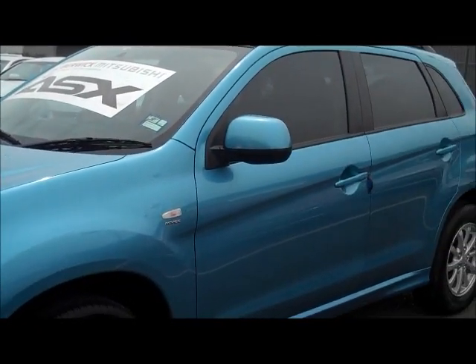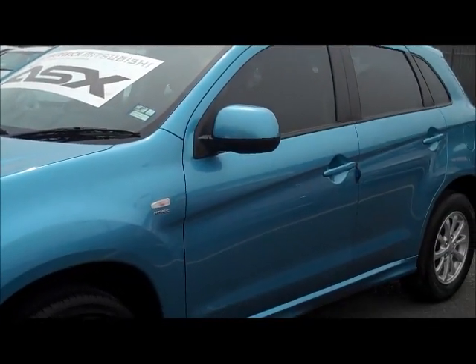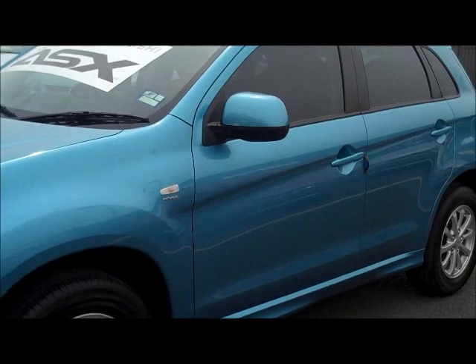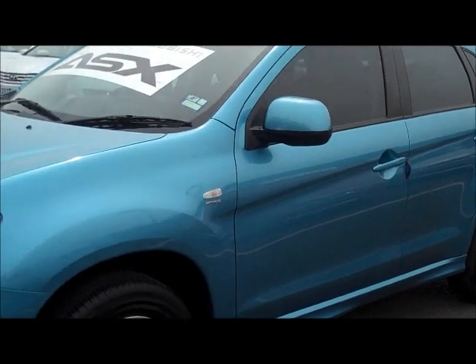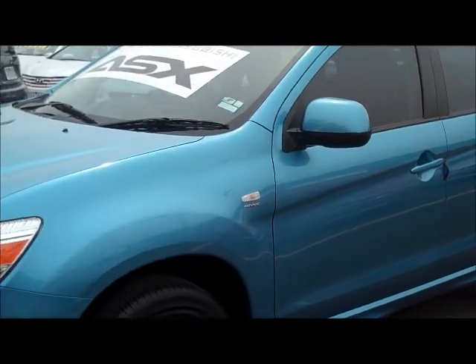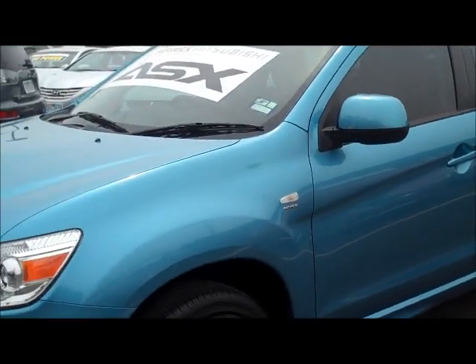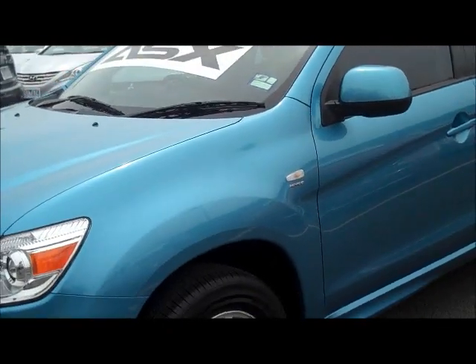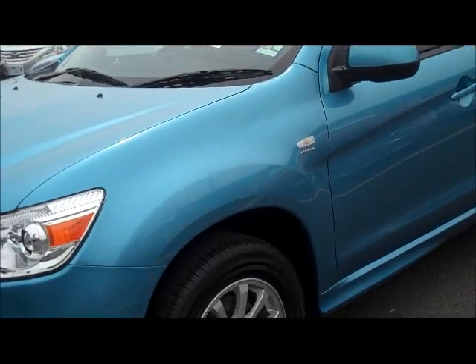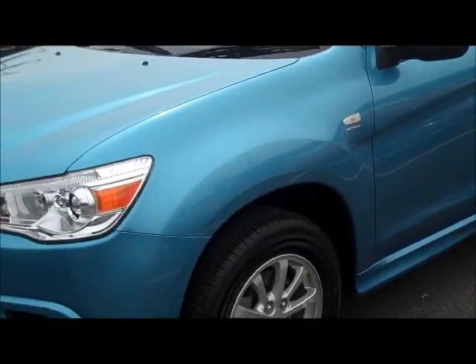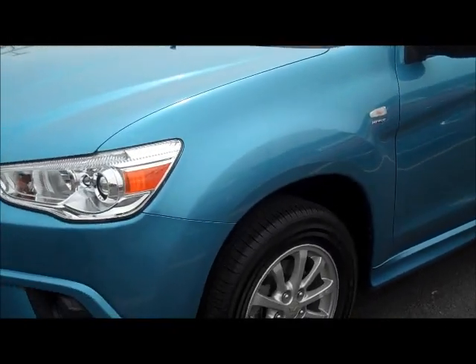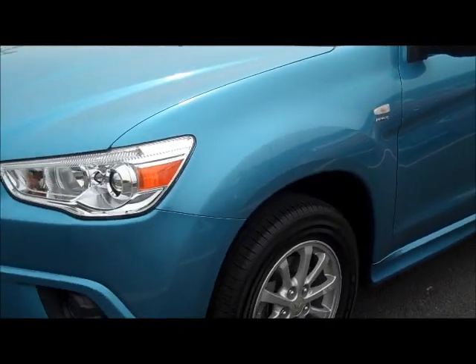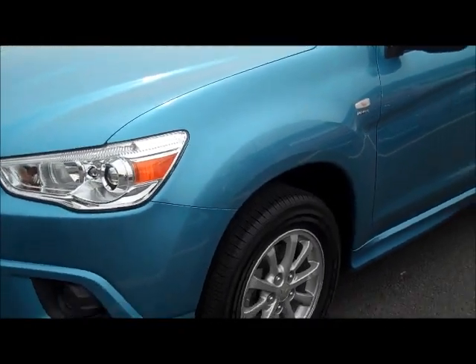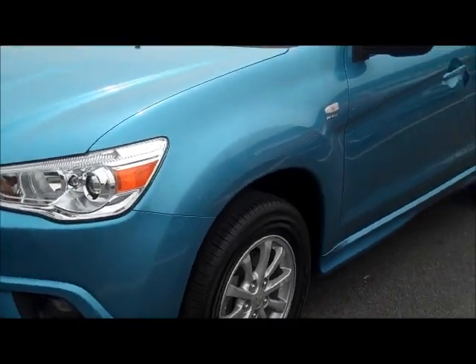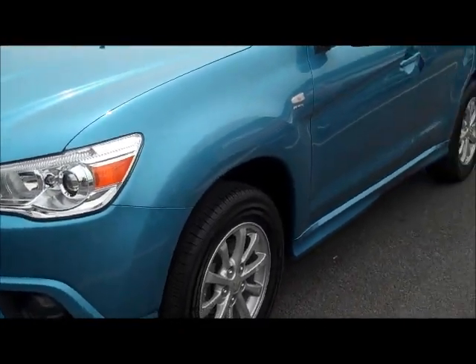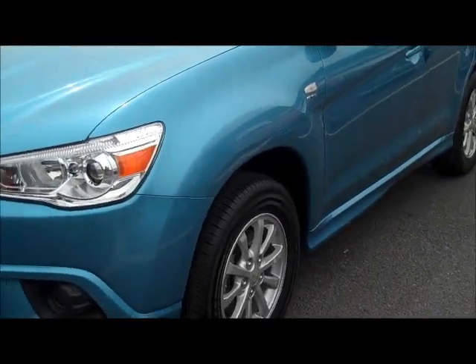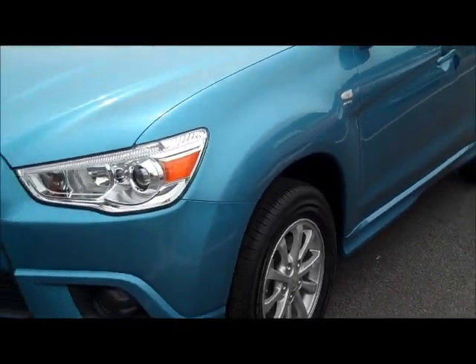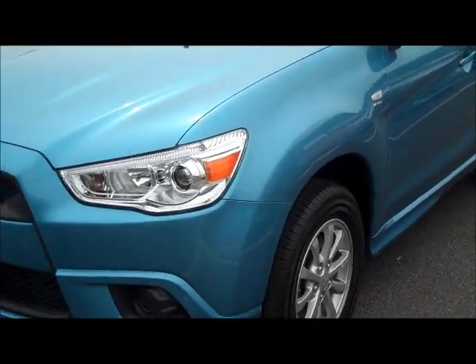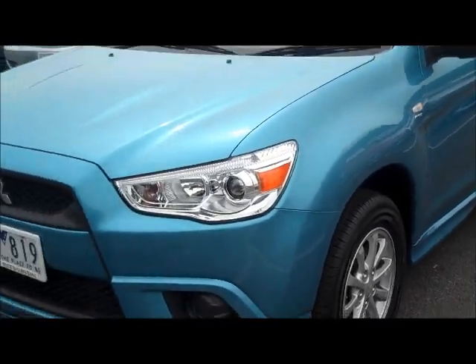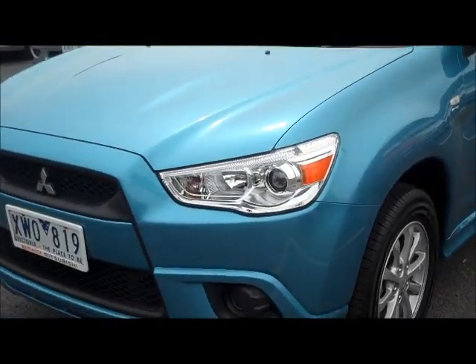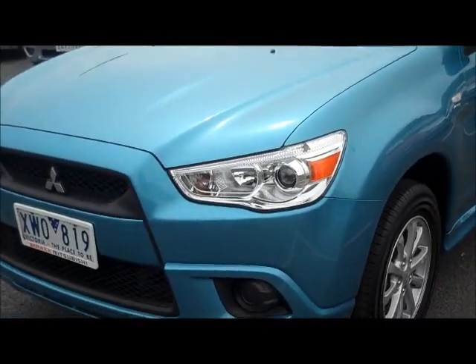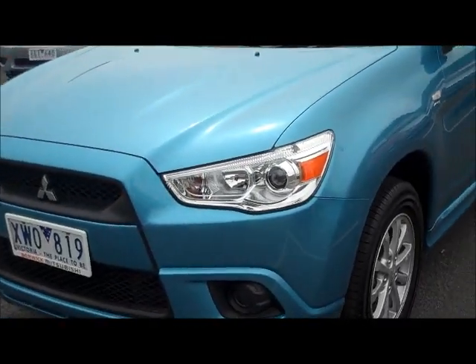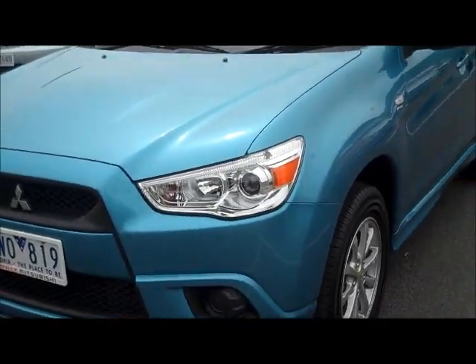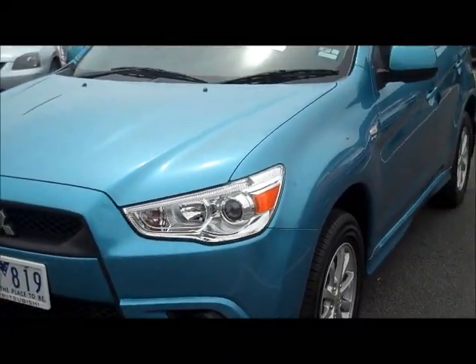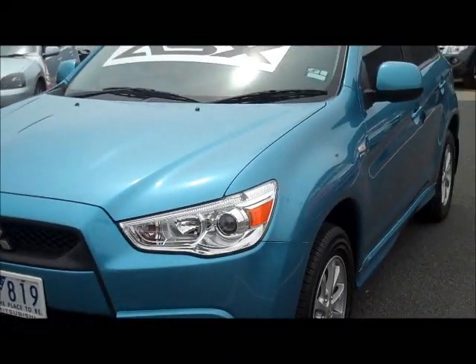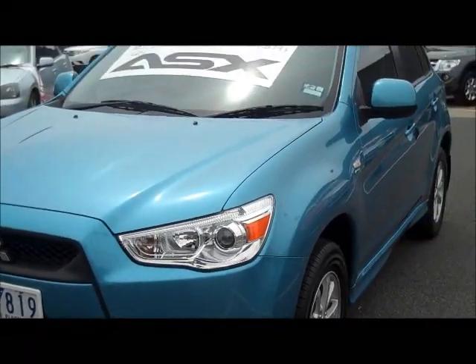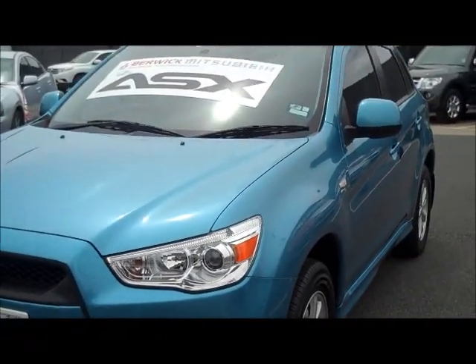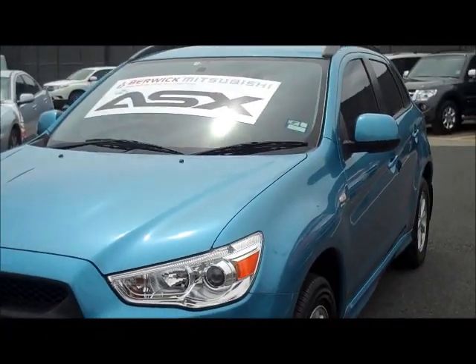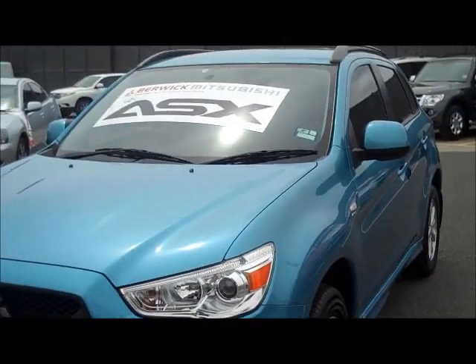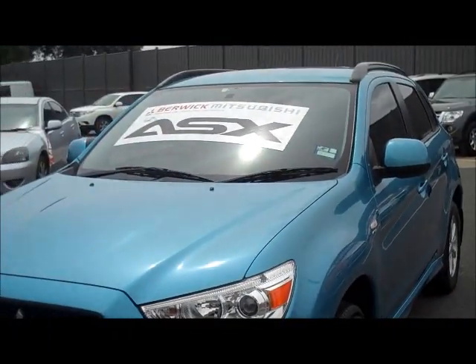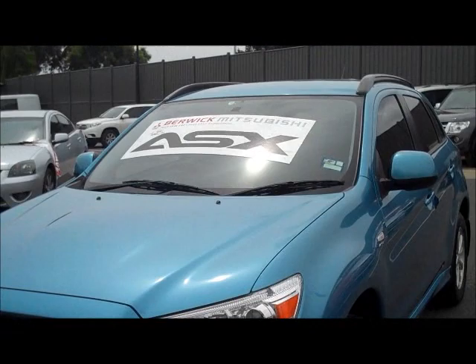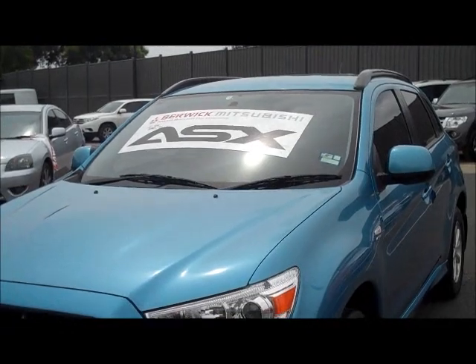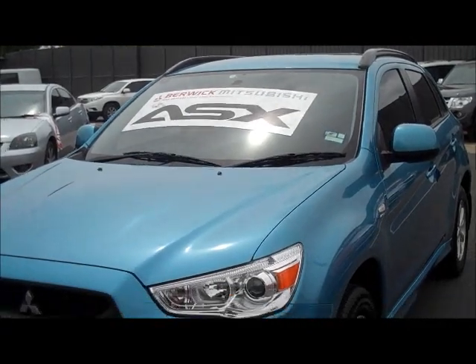Moving around to the front of the car again for a final view — as you can see, all-round excellent condition on the outside.